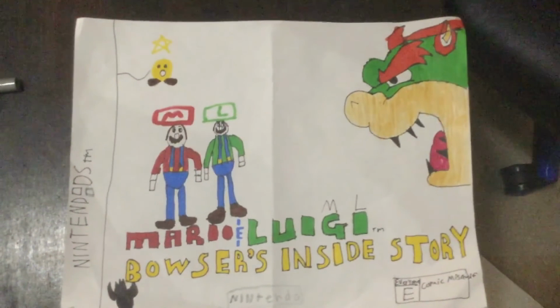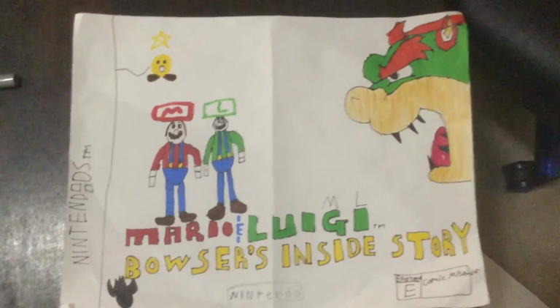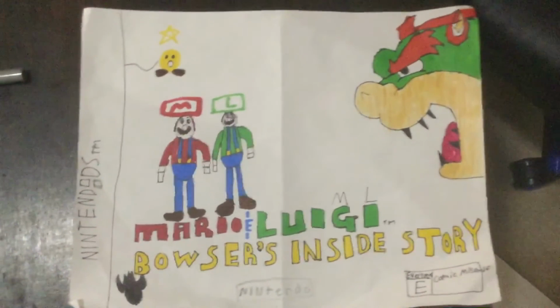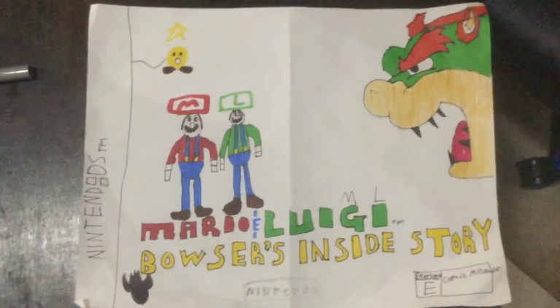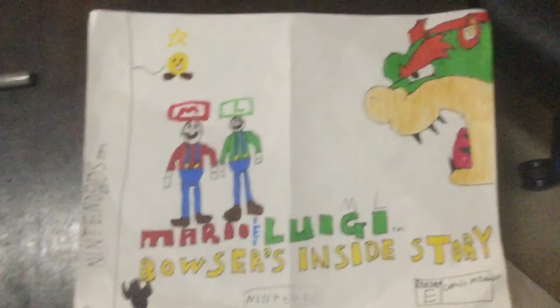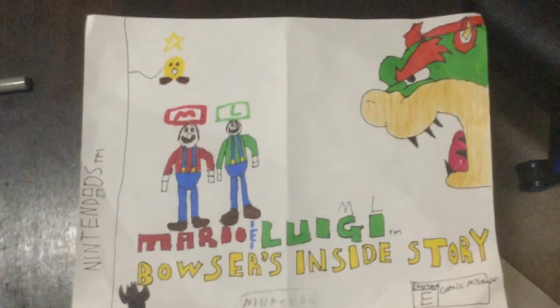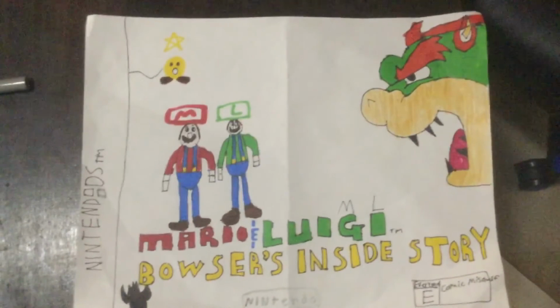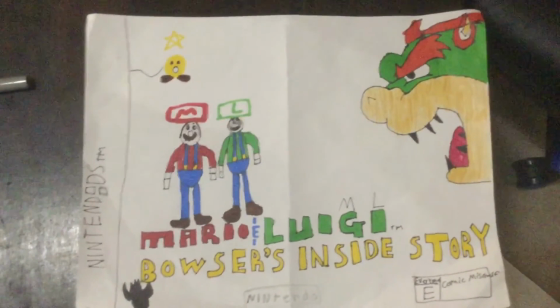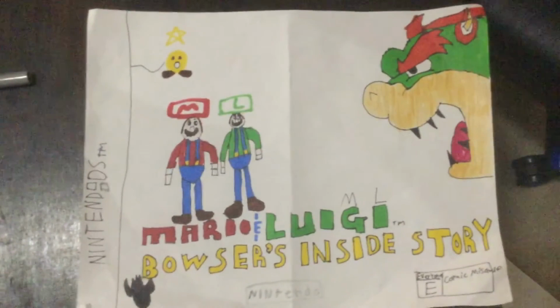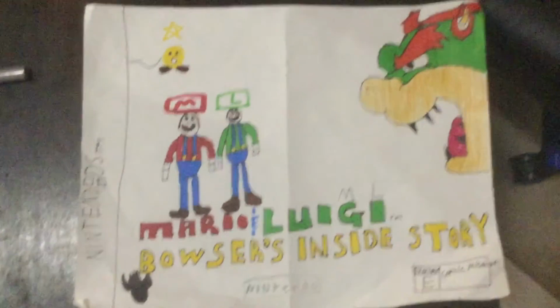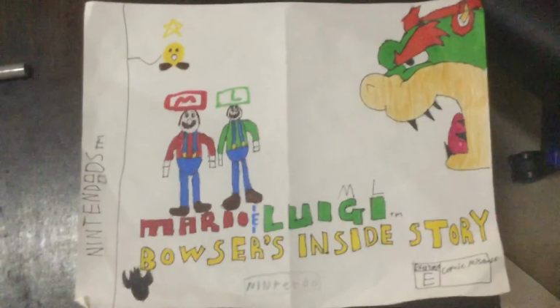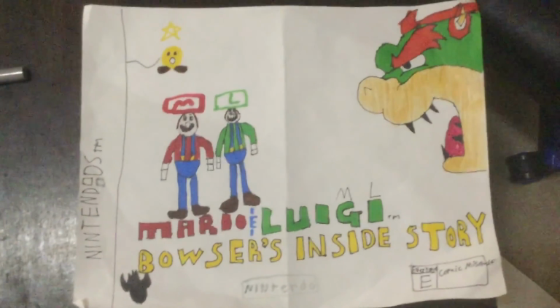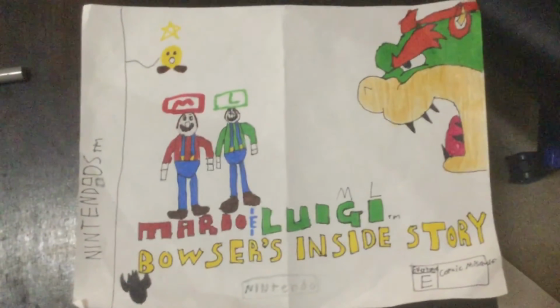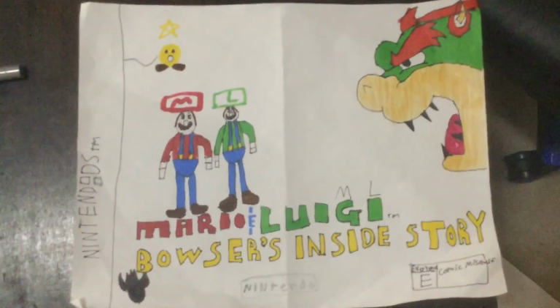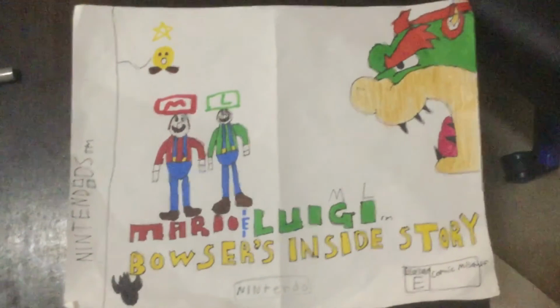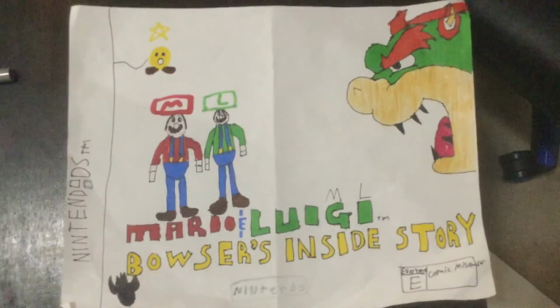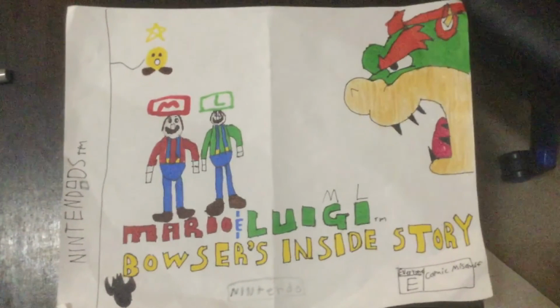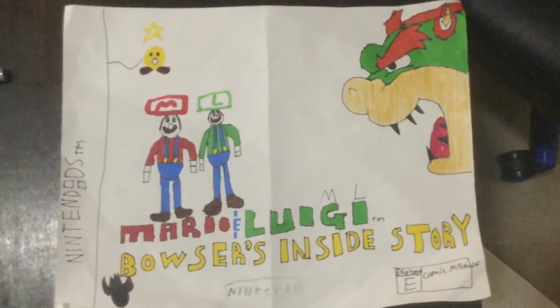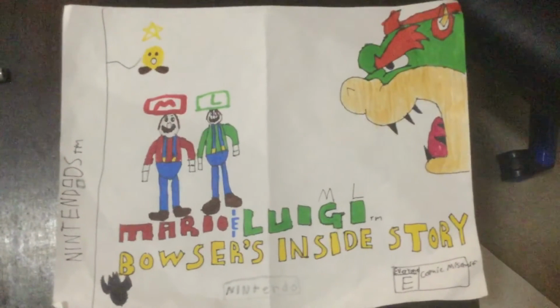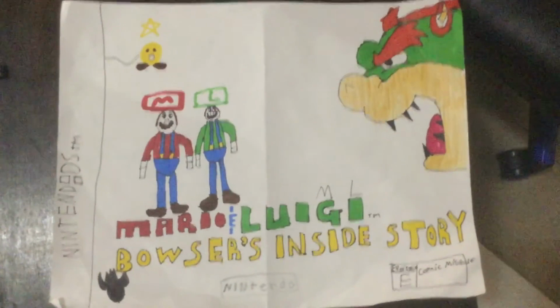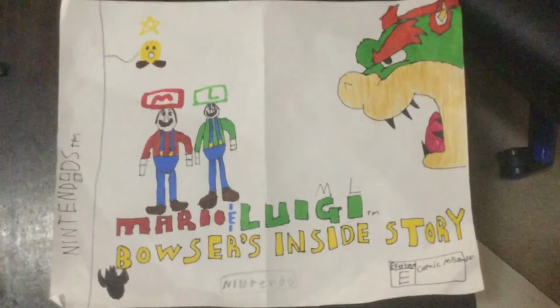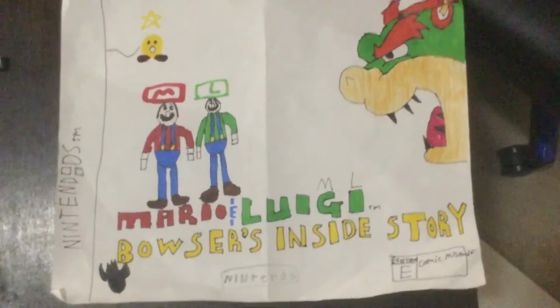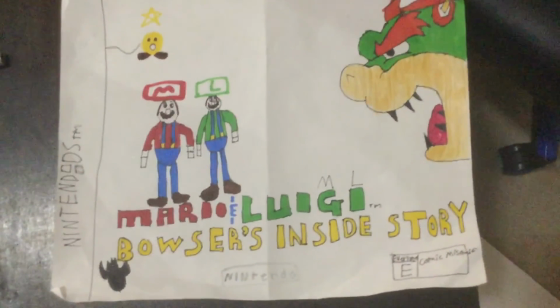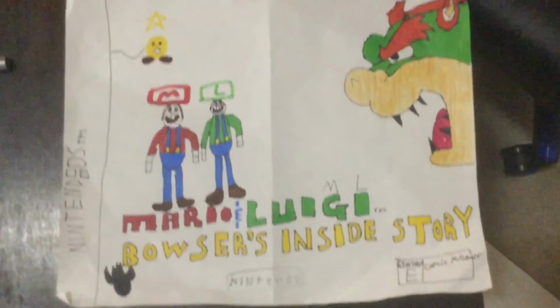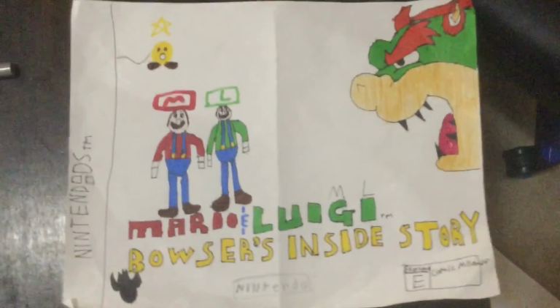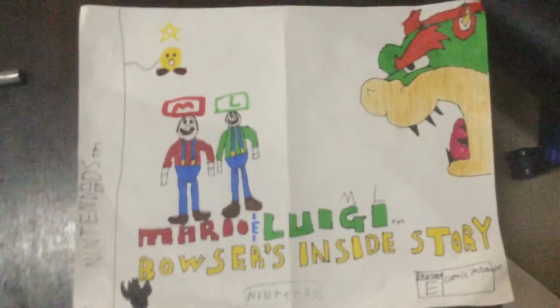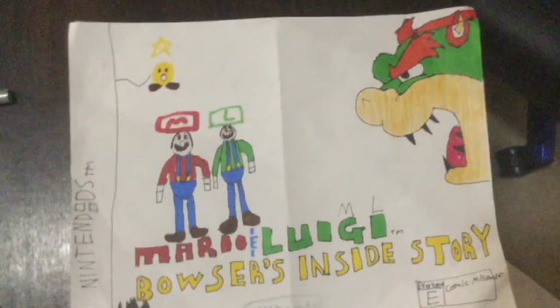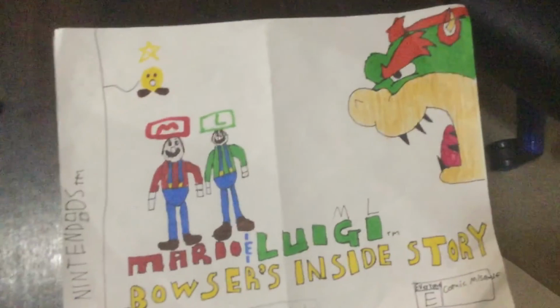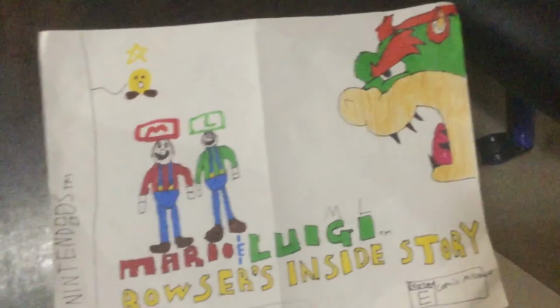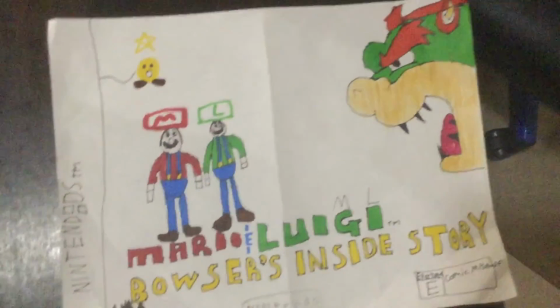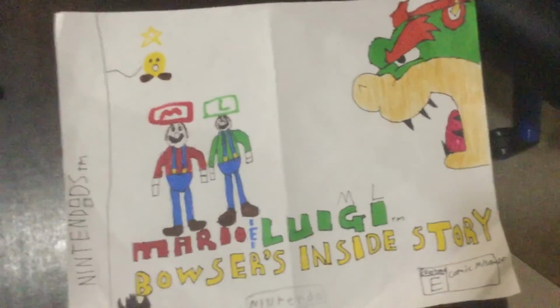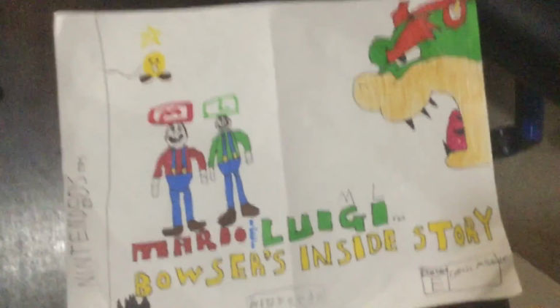I worked so hard on this picture. So that's it for this video. Thank you for watching, like the video, subscribe if you're new. I'll see you guys — peace out, have an awesome day!